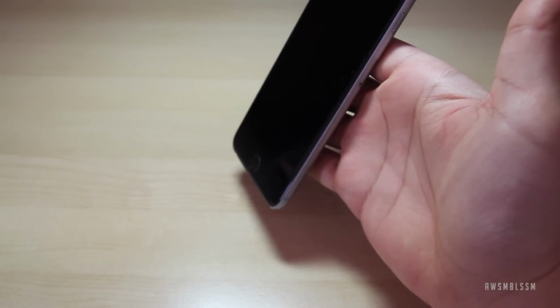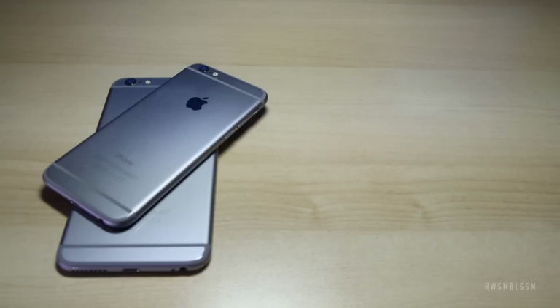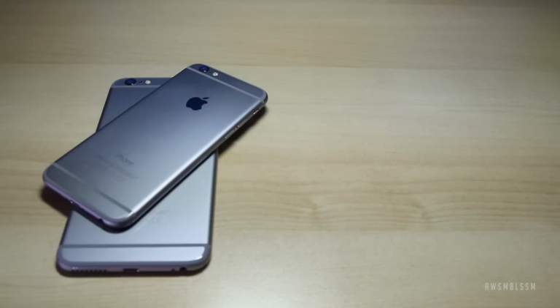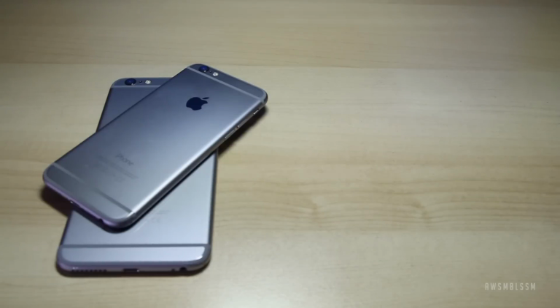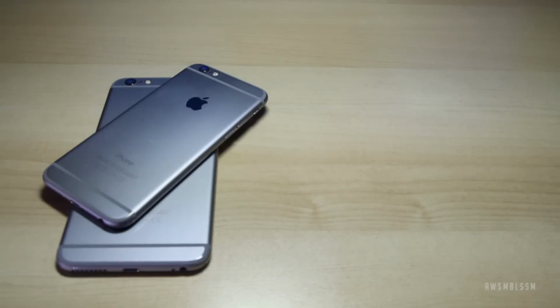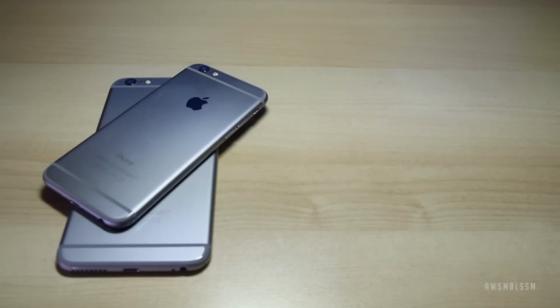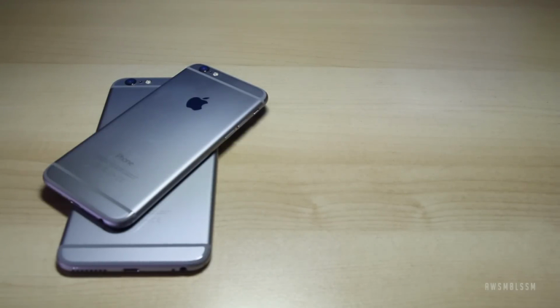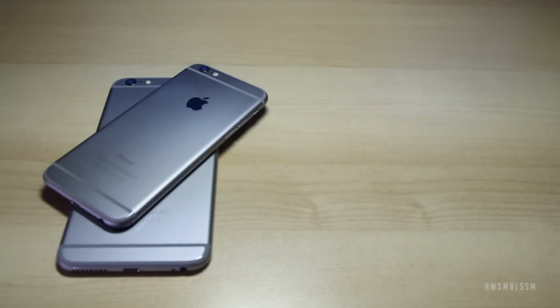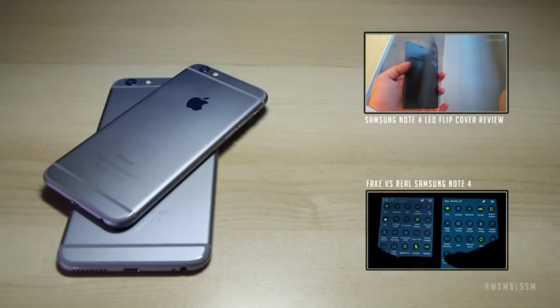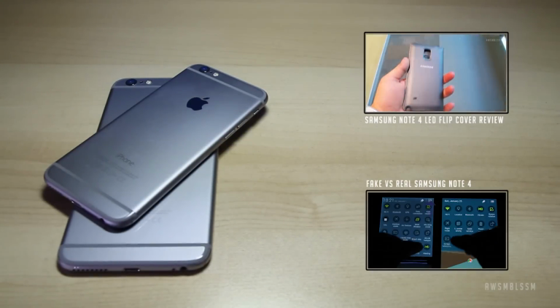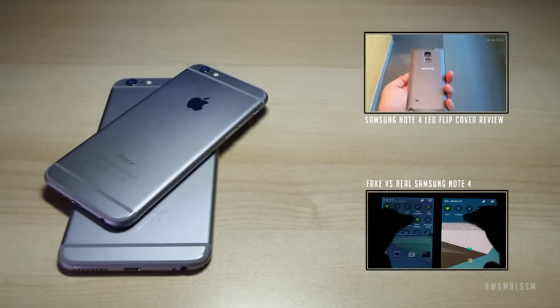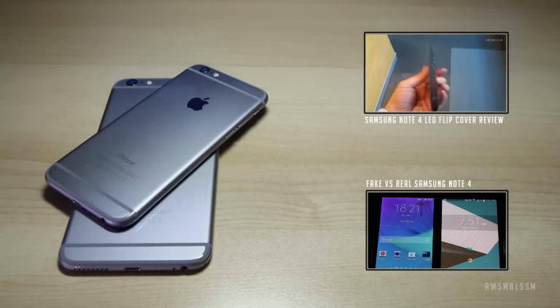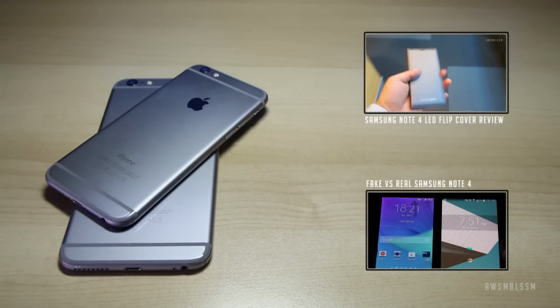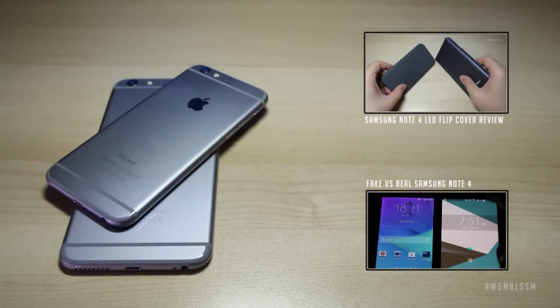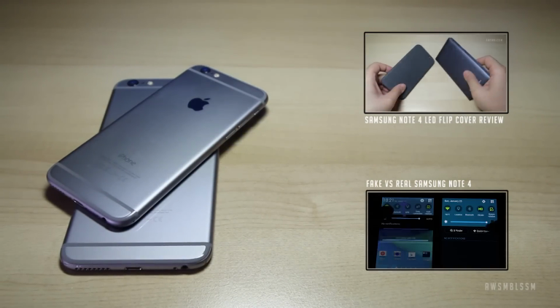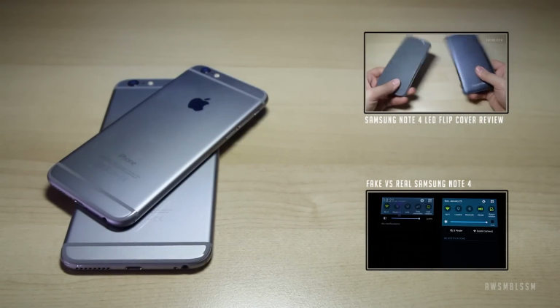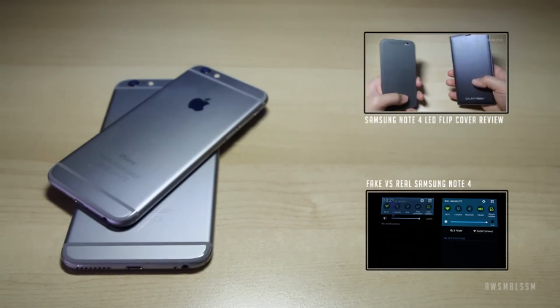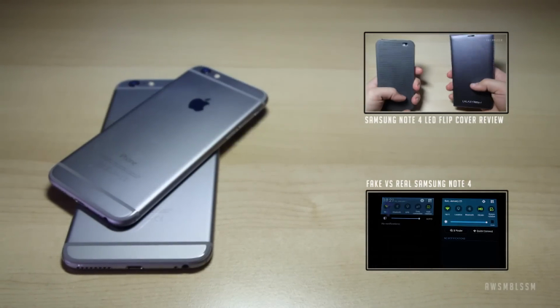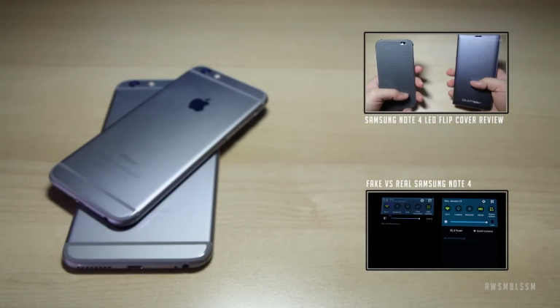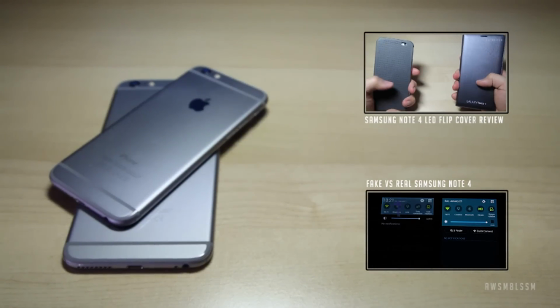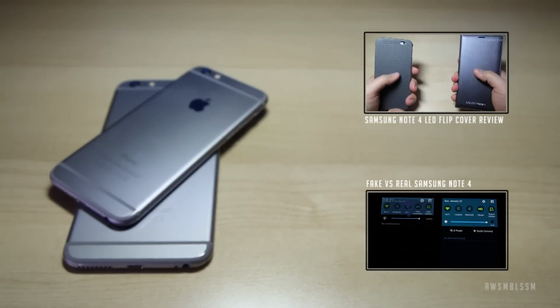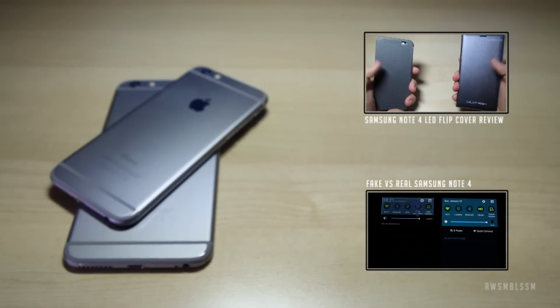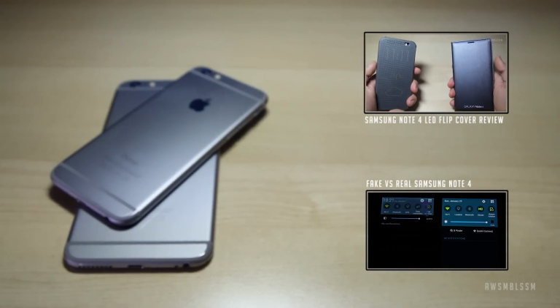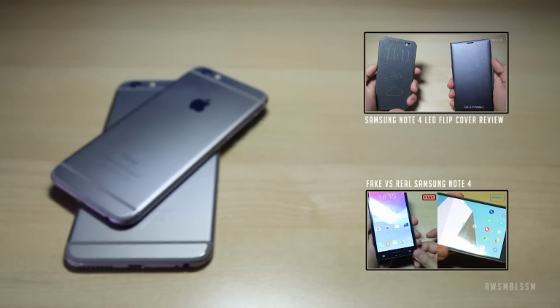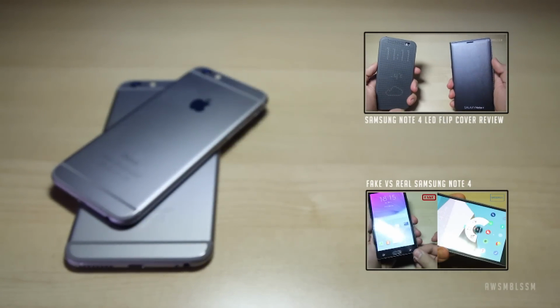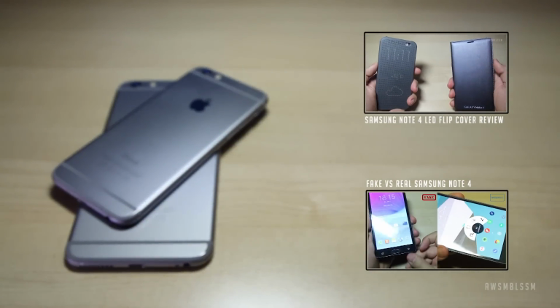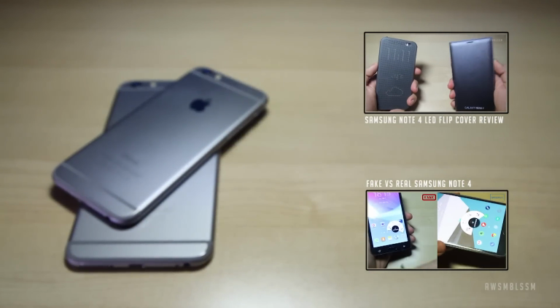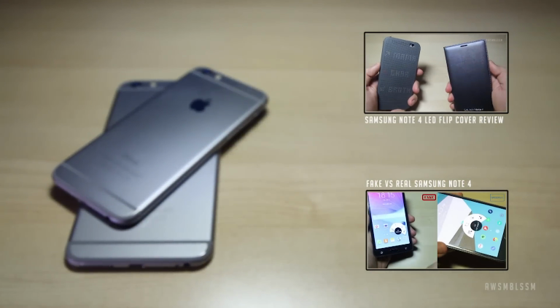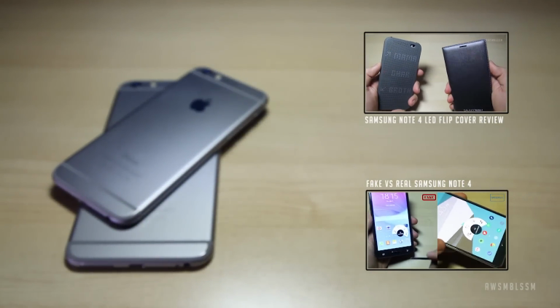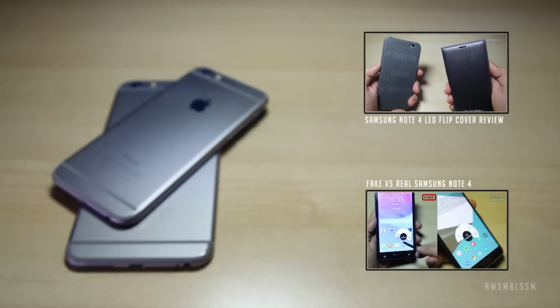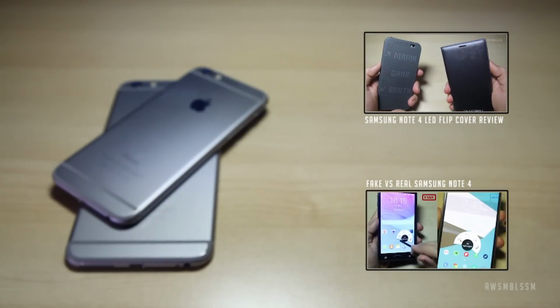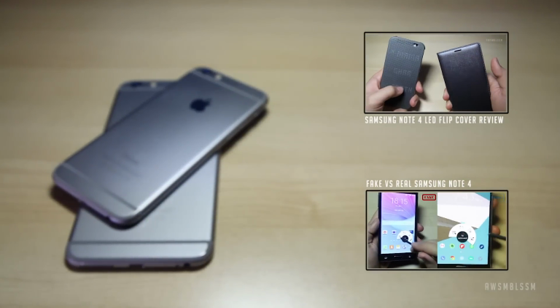Anyways, that's been the video. Hopefully you guys enjoyed this quick look at the differences between the 6 and the 6 Plus. Make sure you check out my other videos on the channel, and I'll see you guys in the next one.